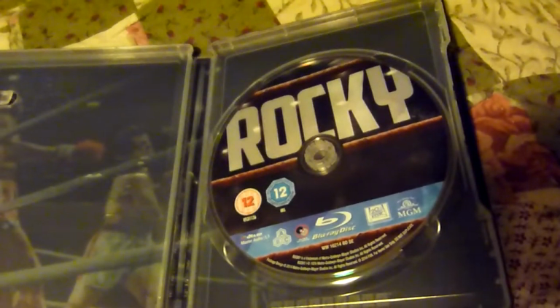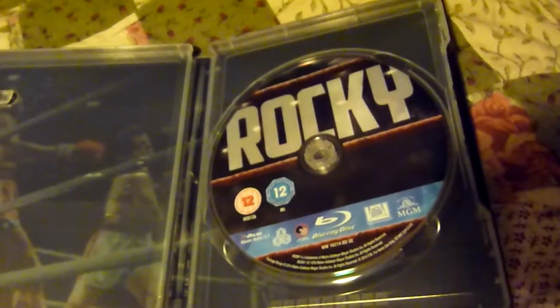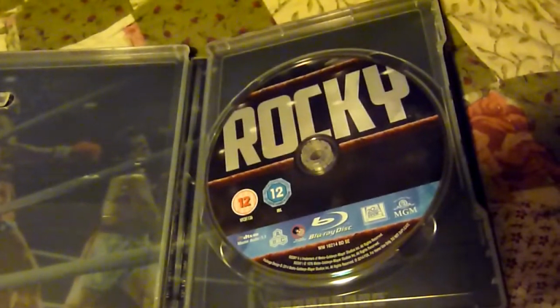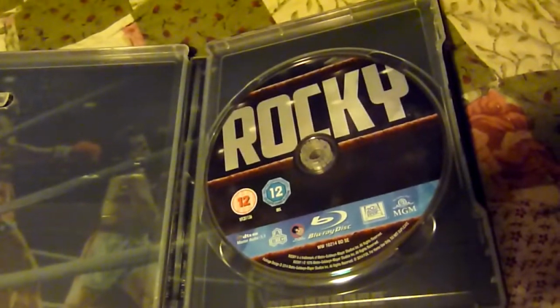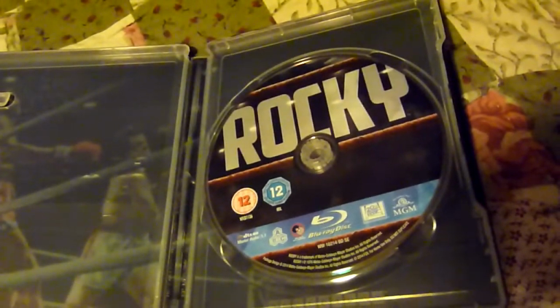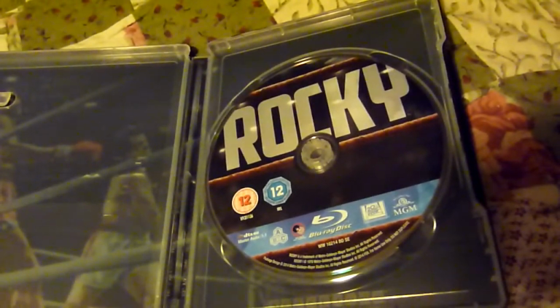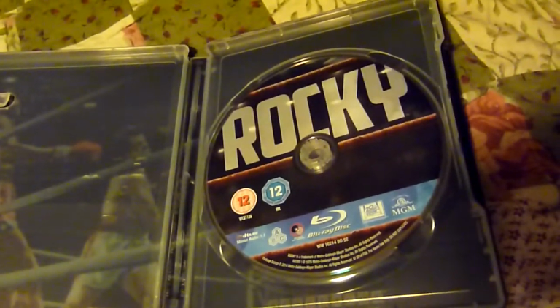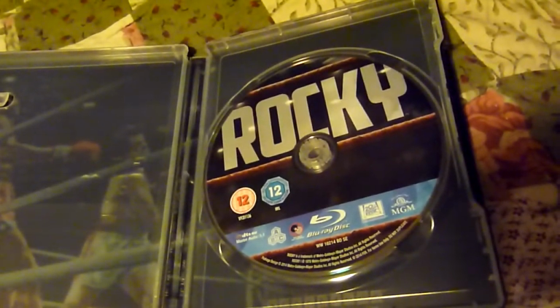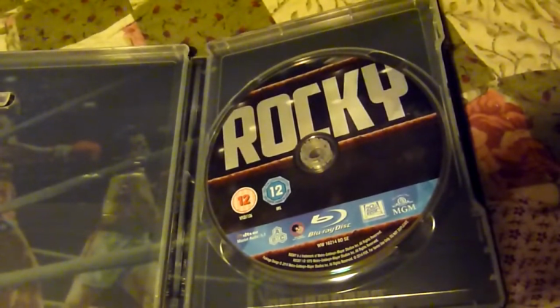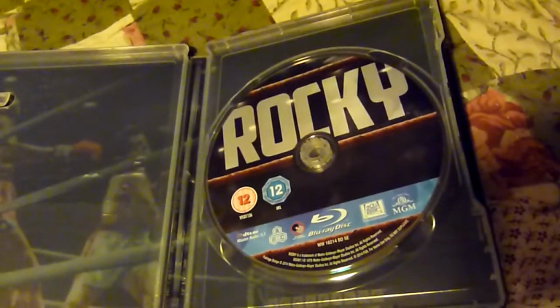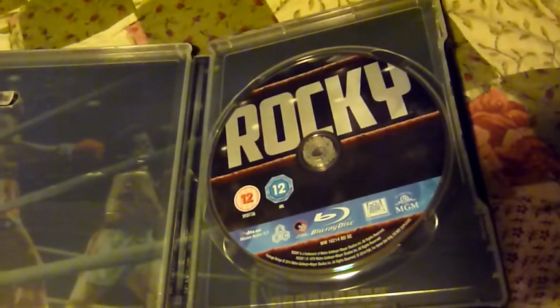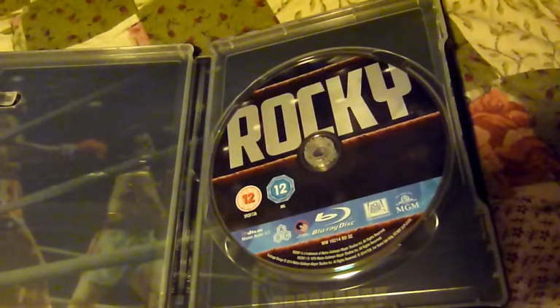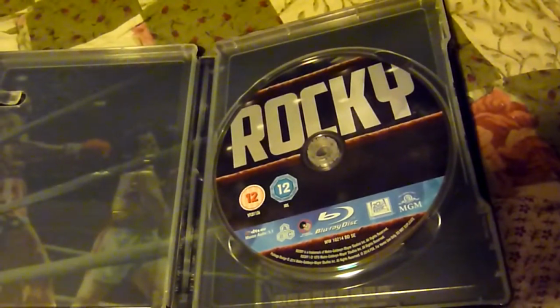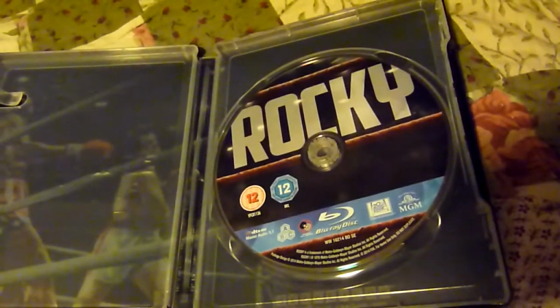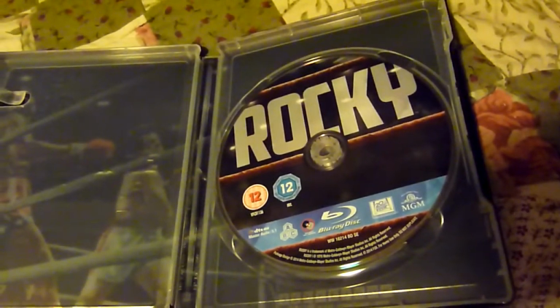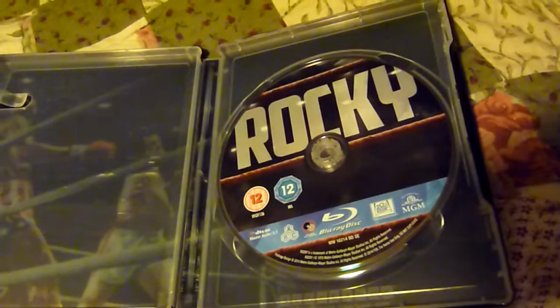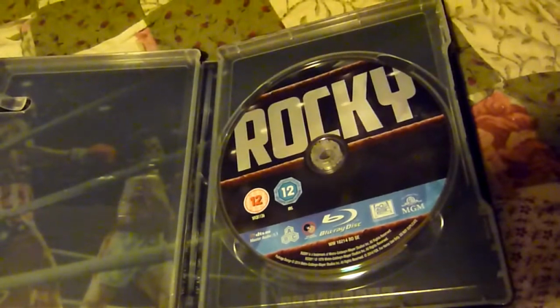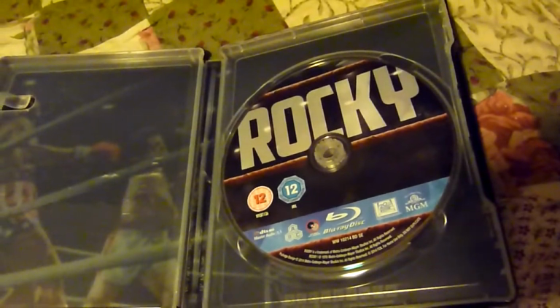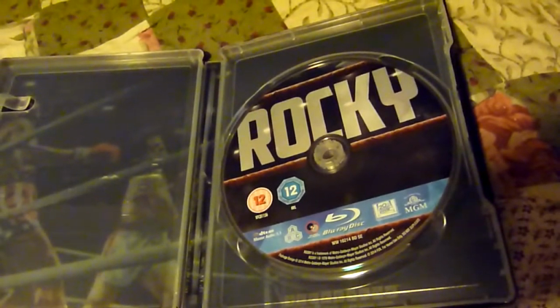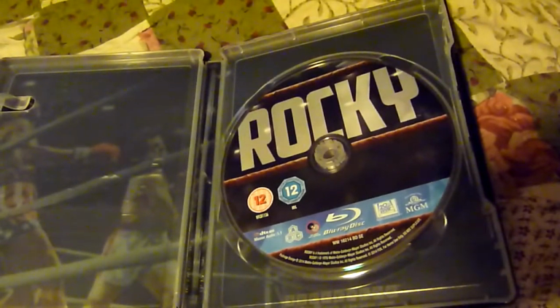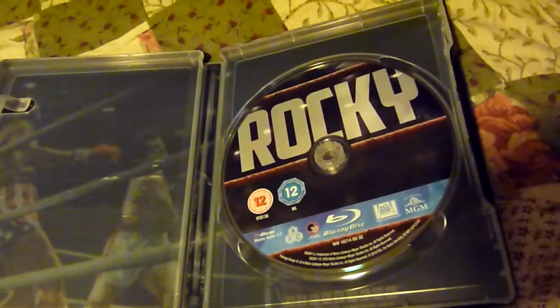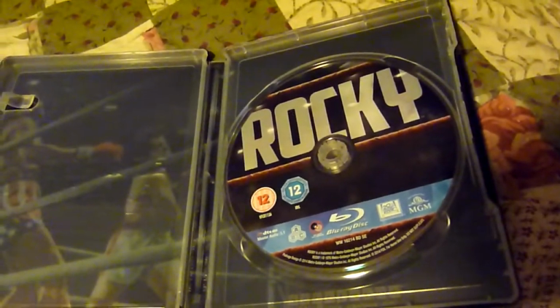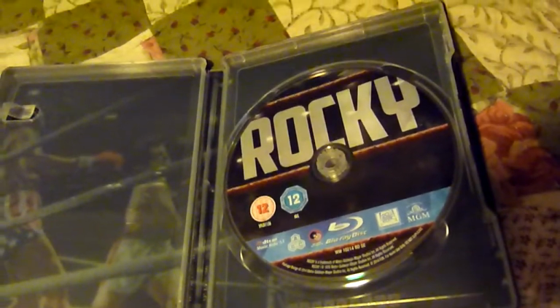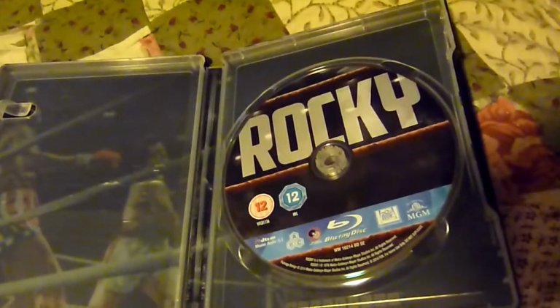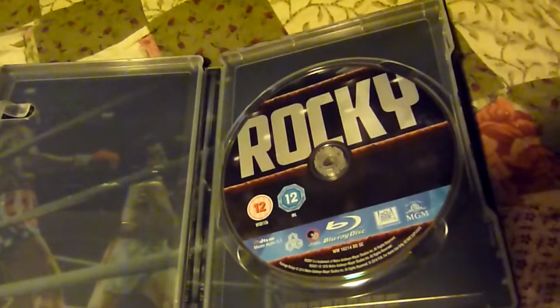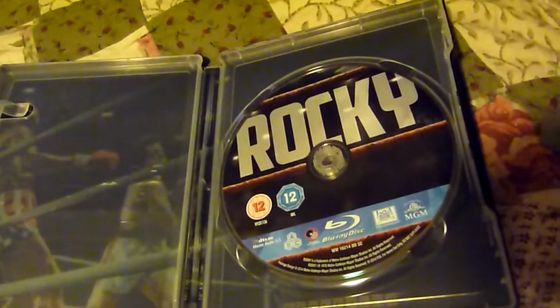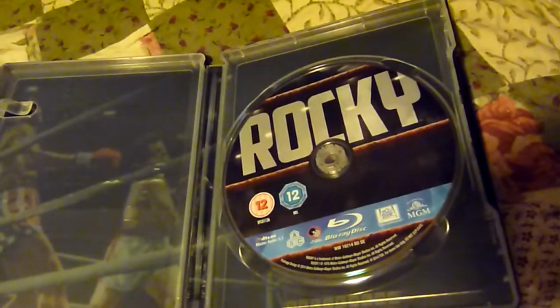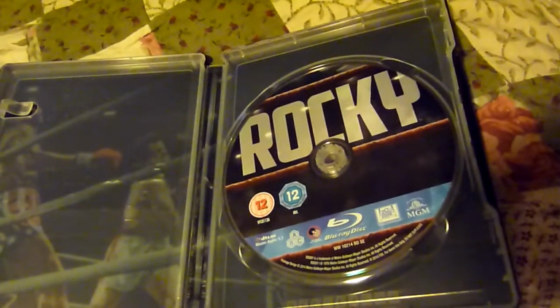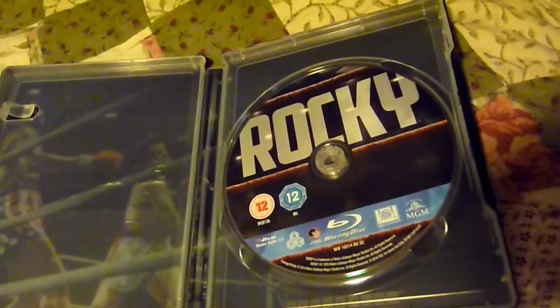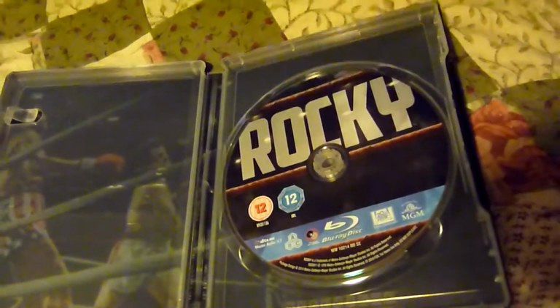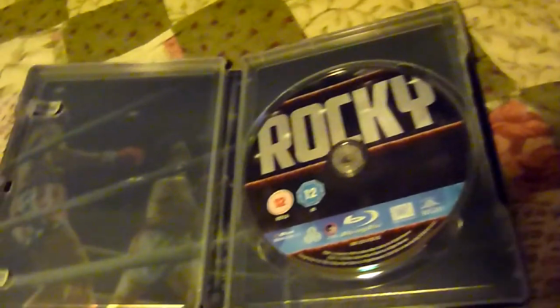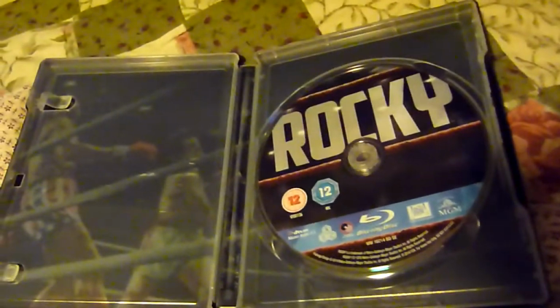Not compared to the DVD — I'm assuming that all the extra features of the DVD are now on the Blu-ray, and there may be some new ones as well.